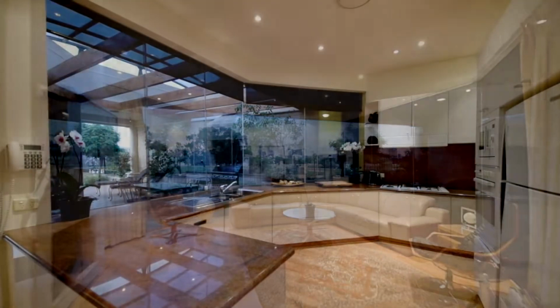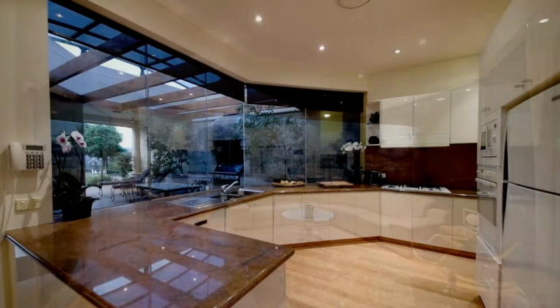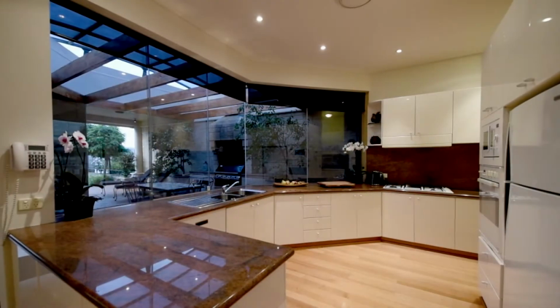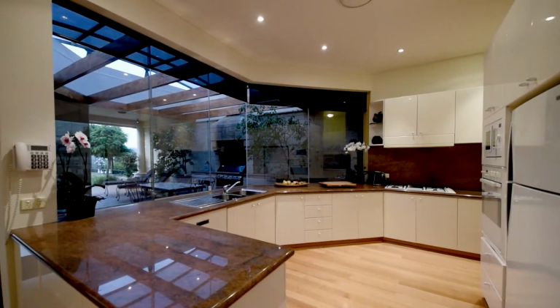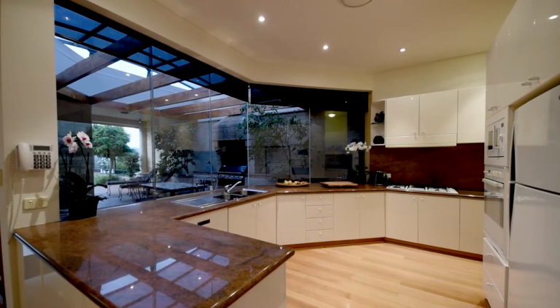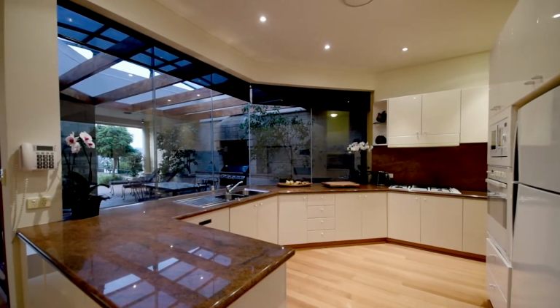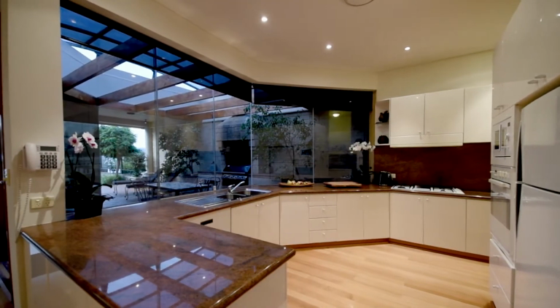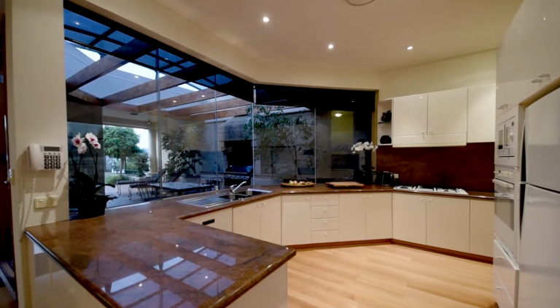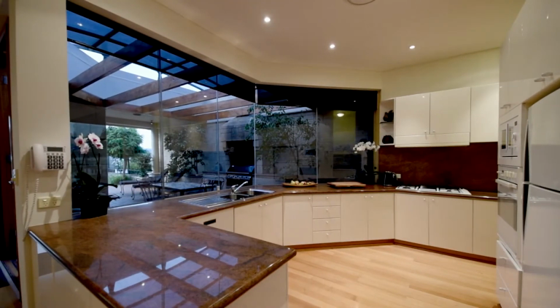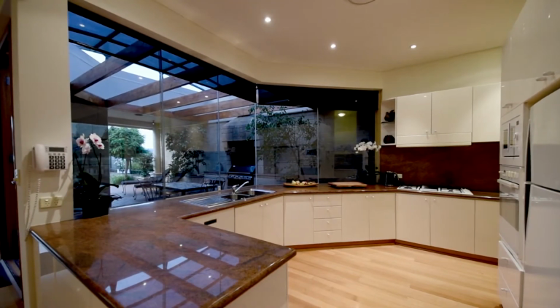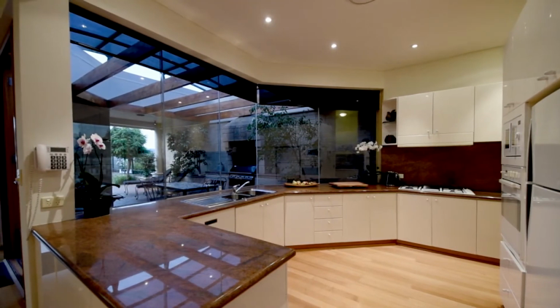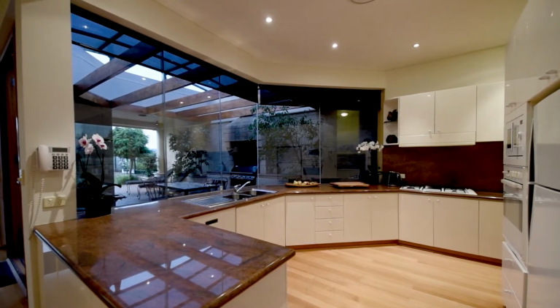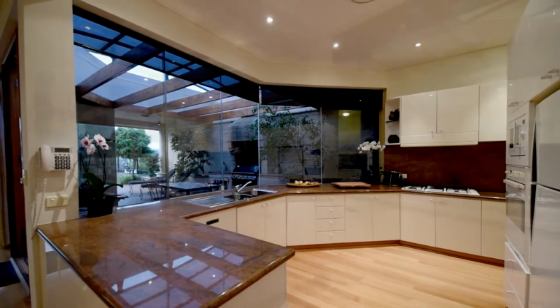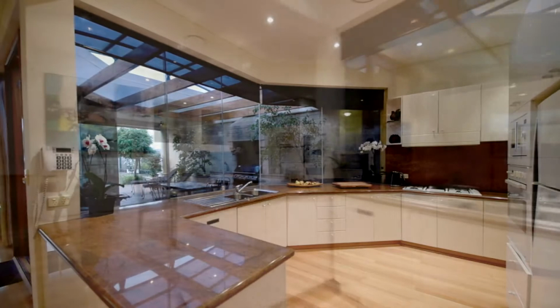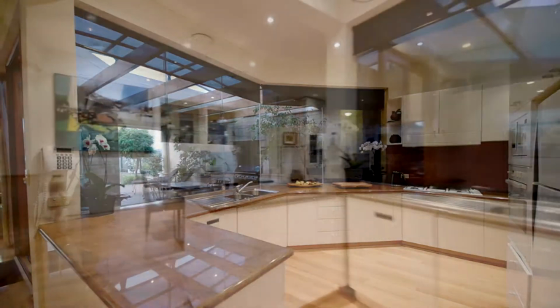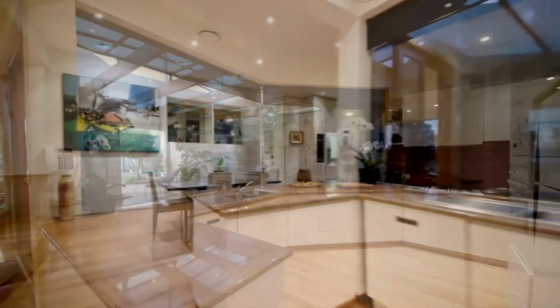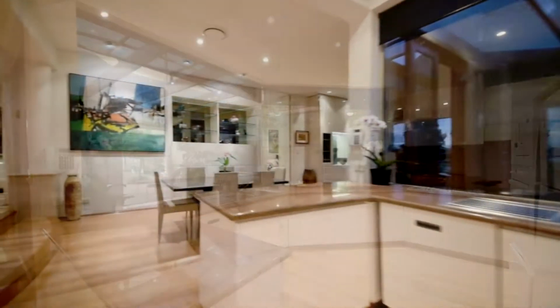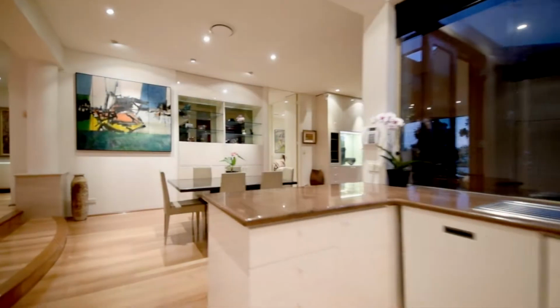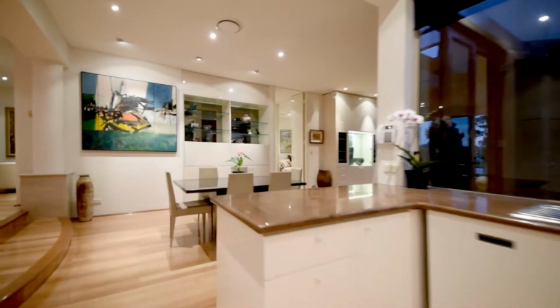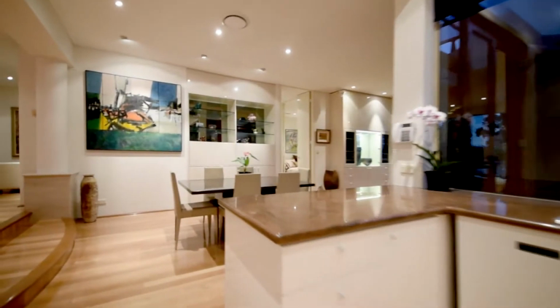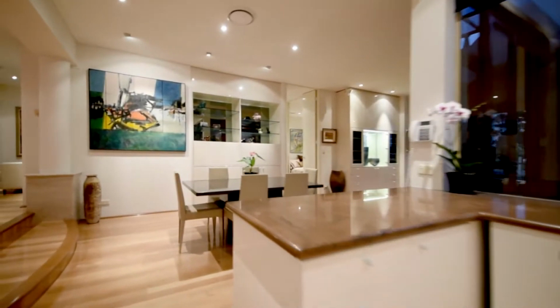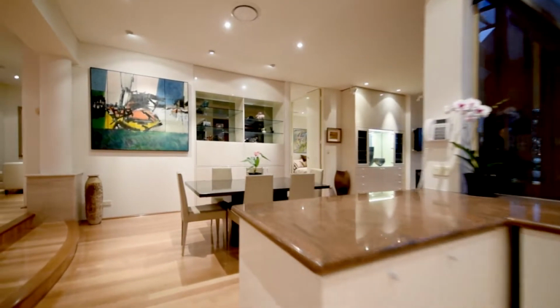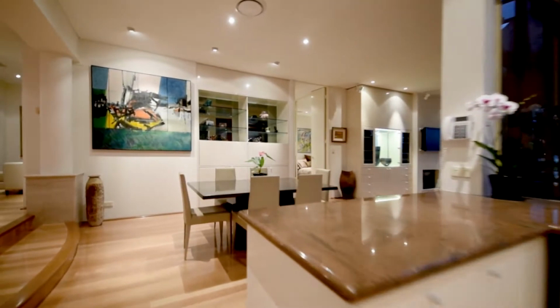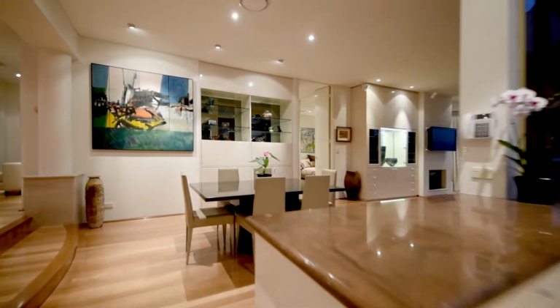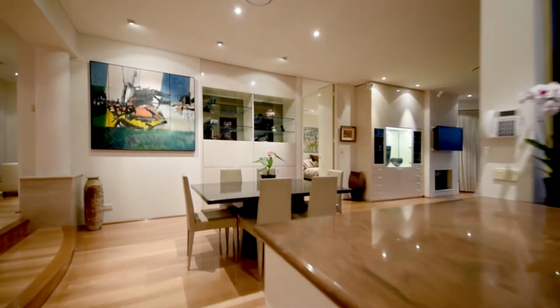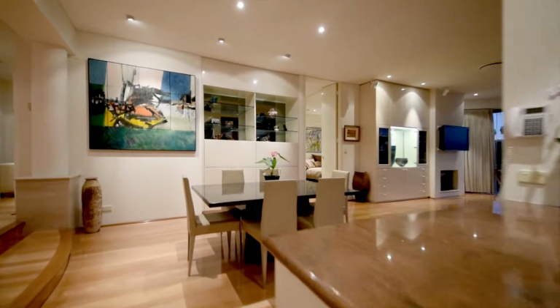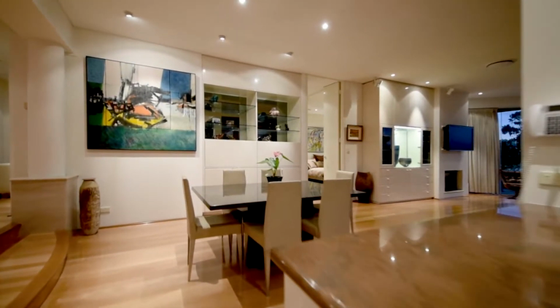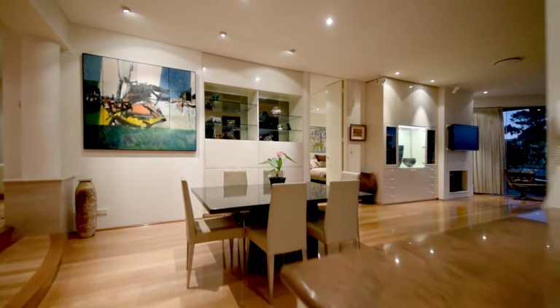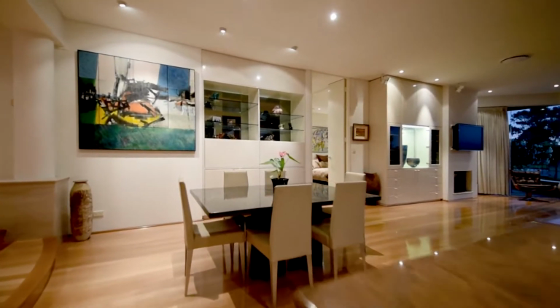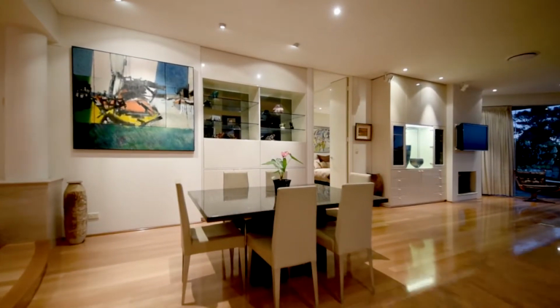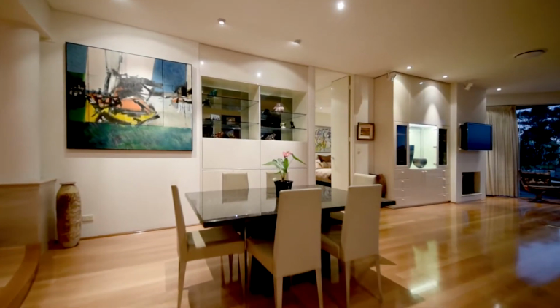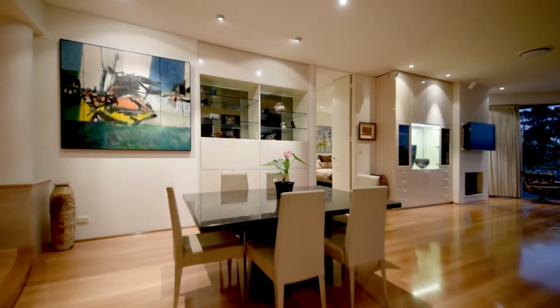Gourmet entertainer's kitchen with window and French door access to the Alfresco area is central and functional.